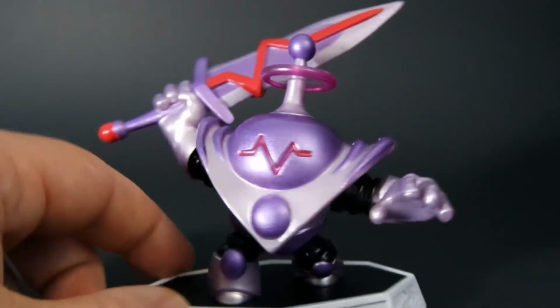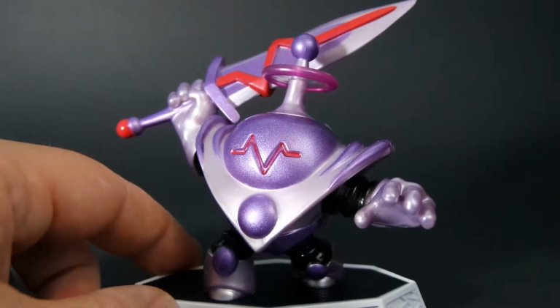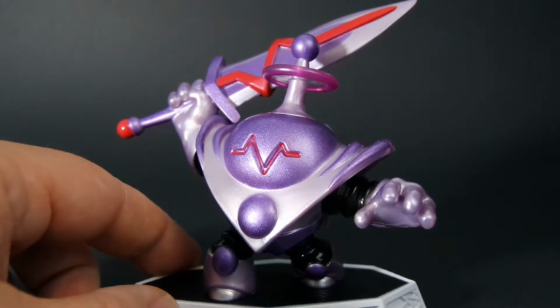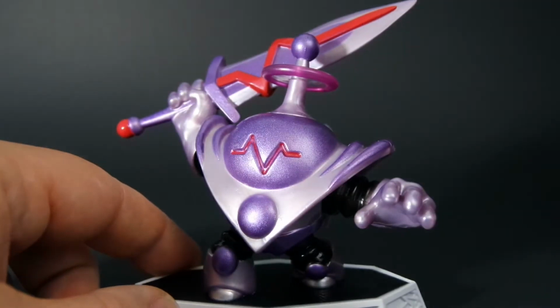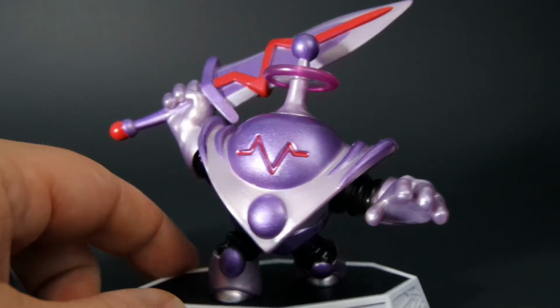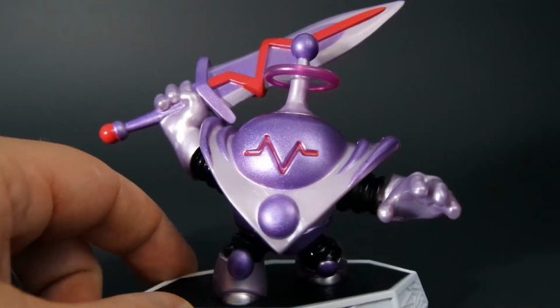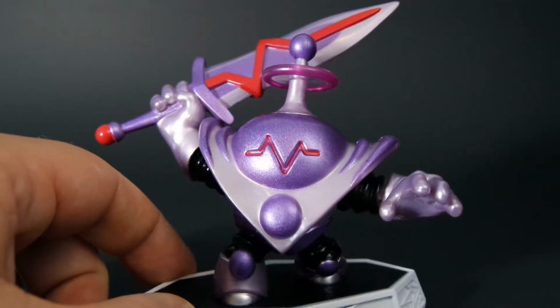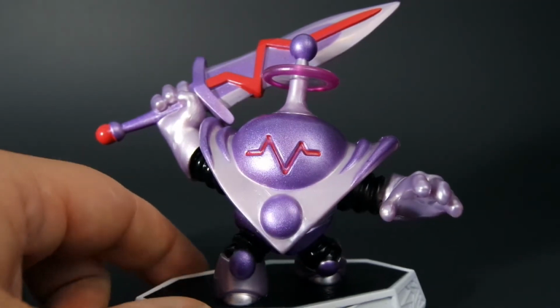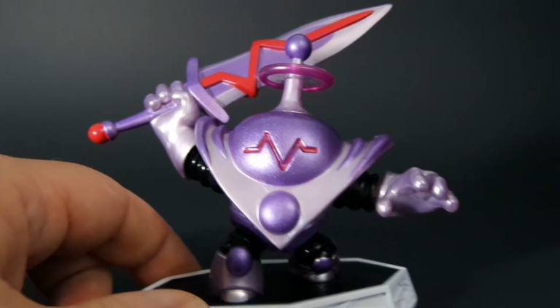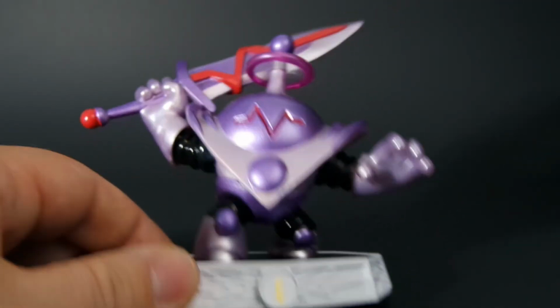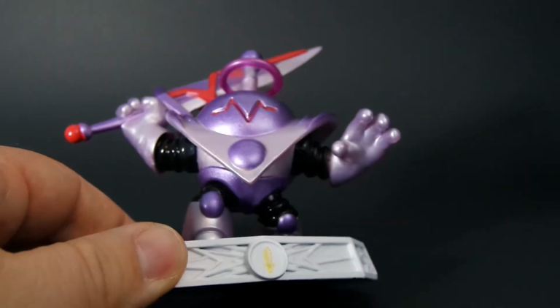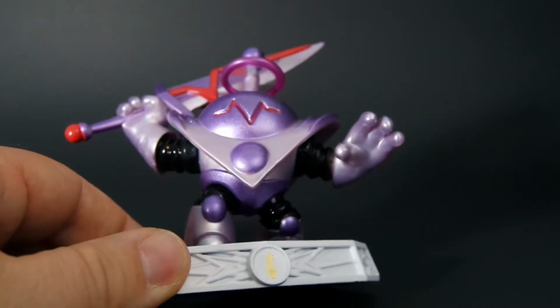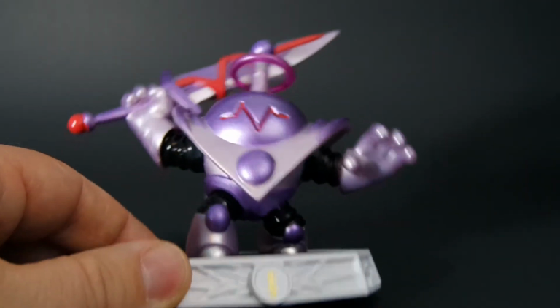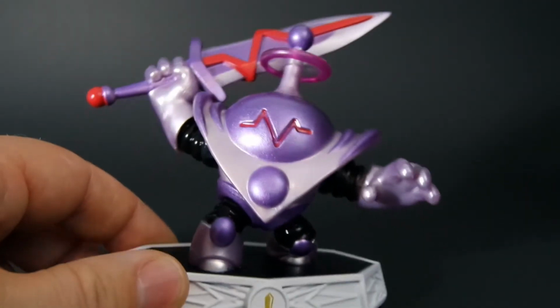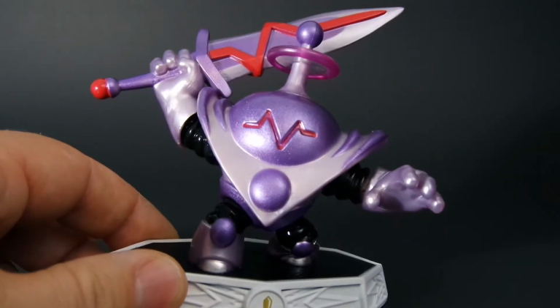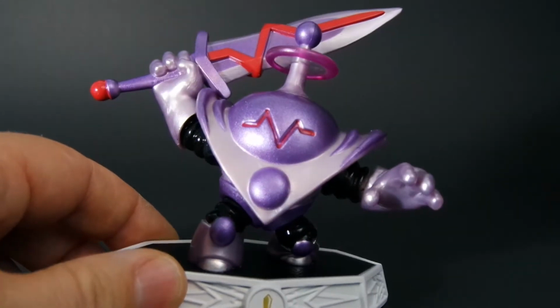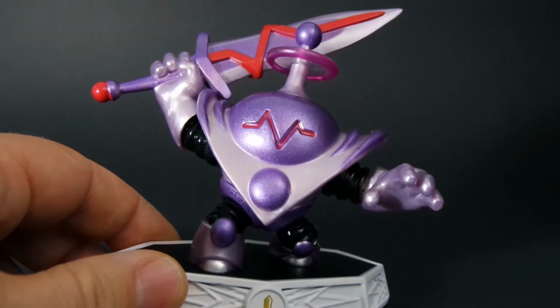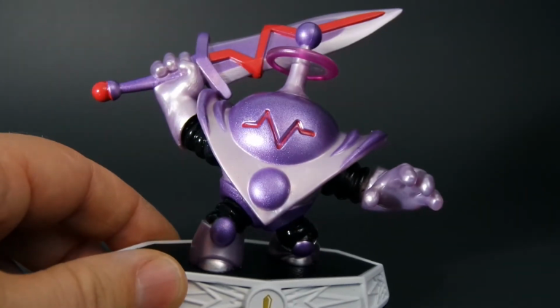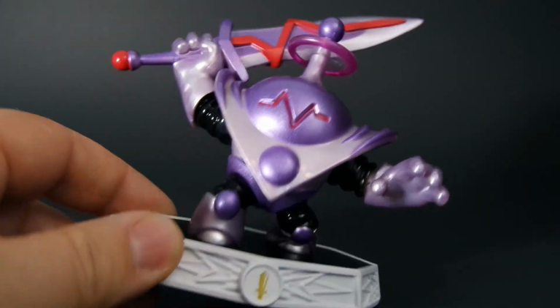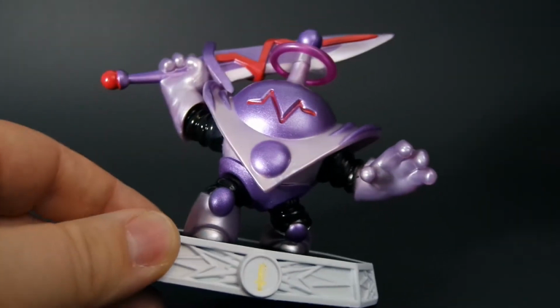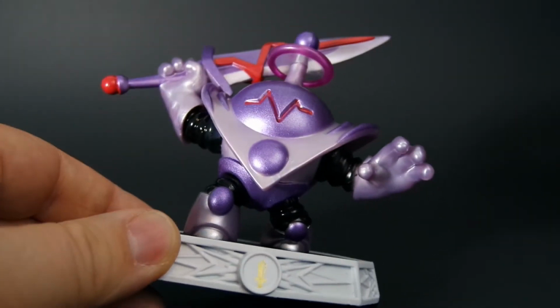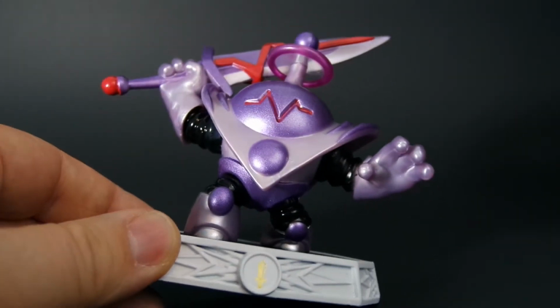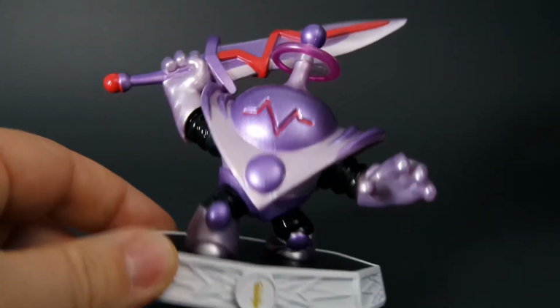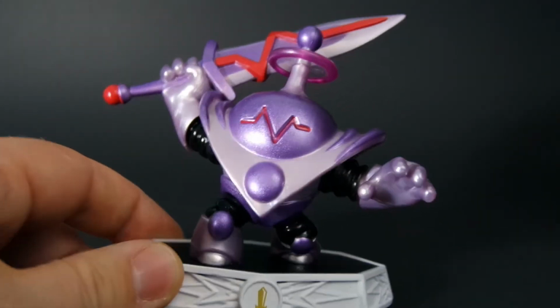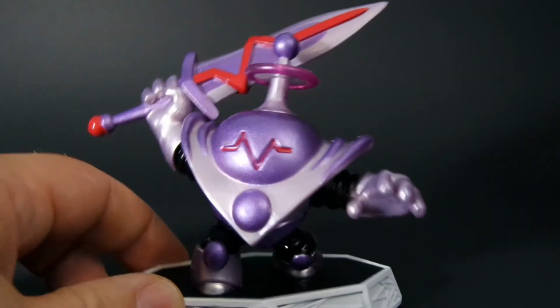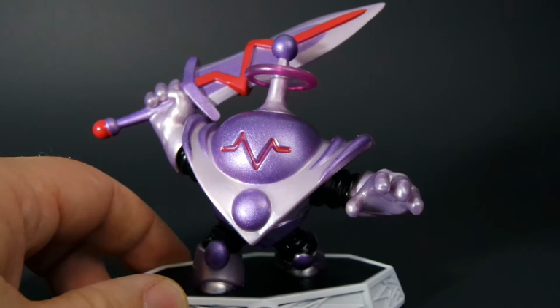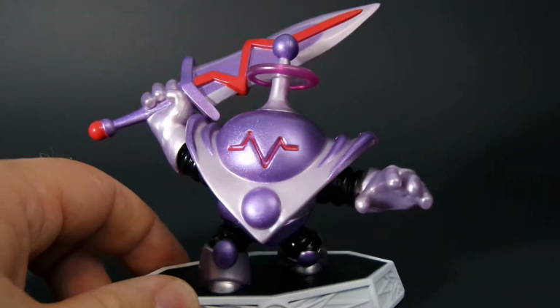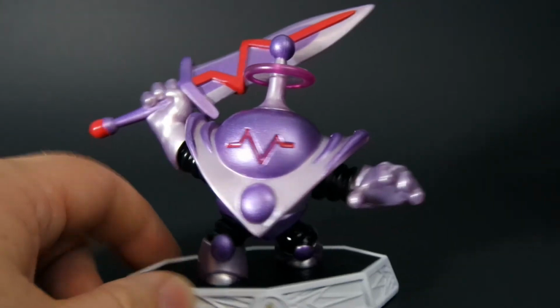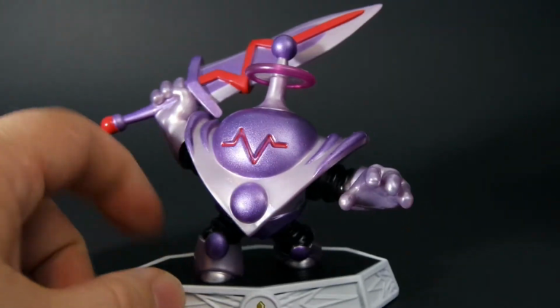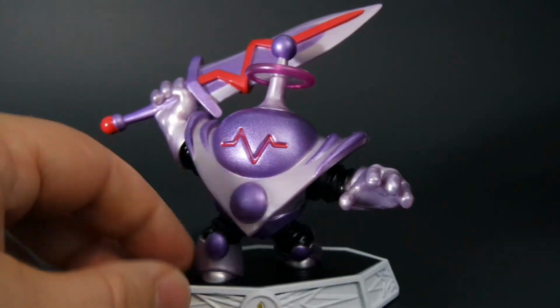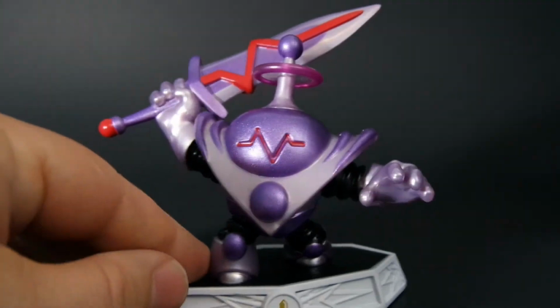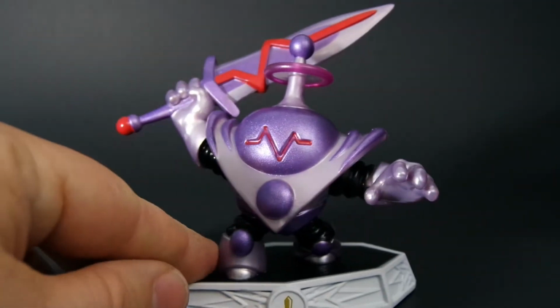But Blastertron — nice, nice figure. And a good character to play in the game.